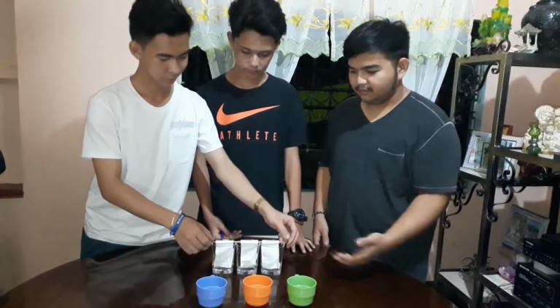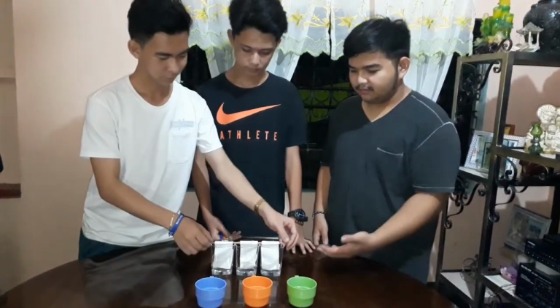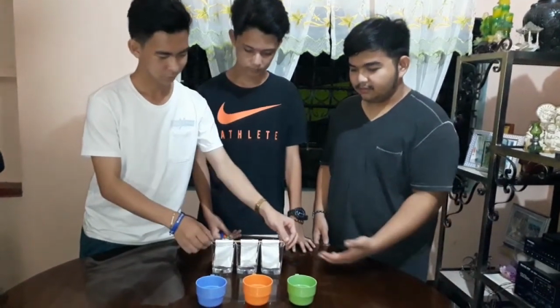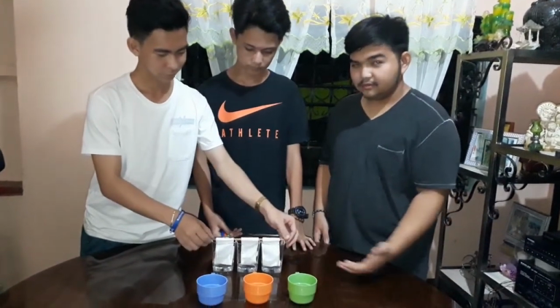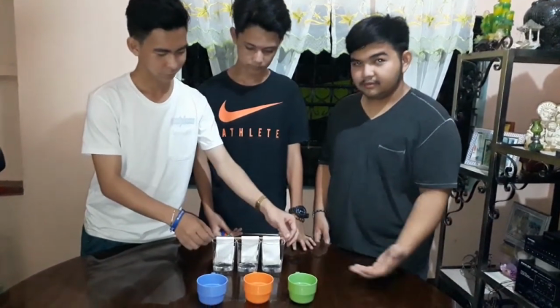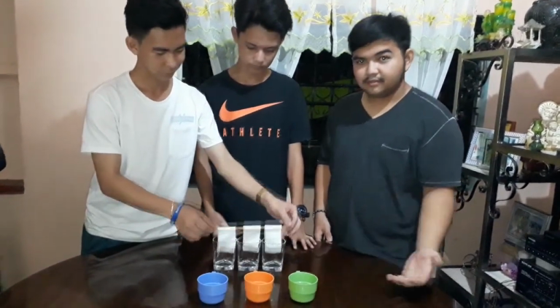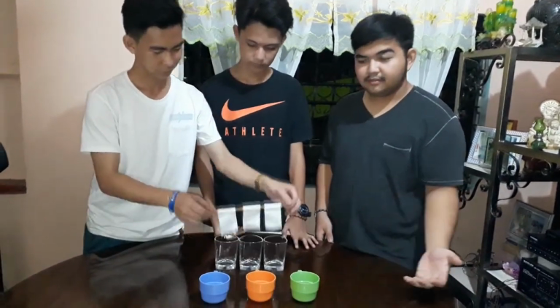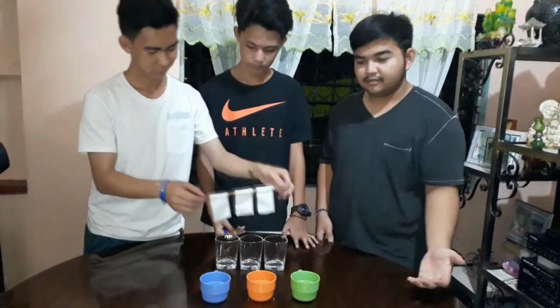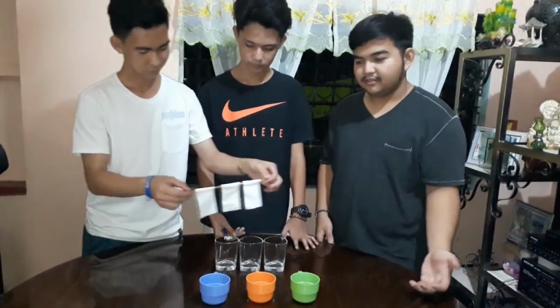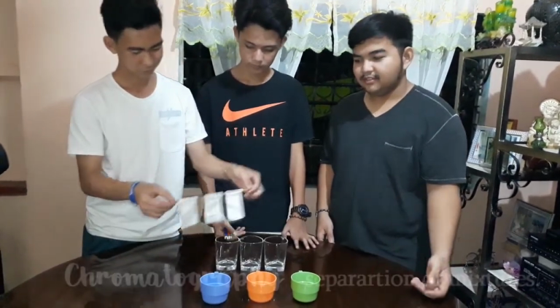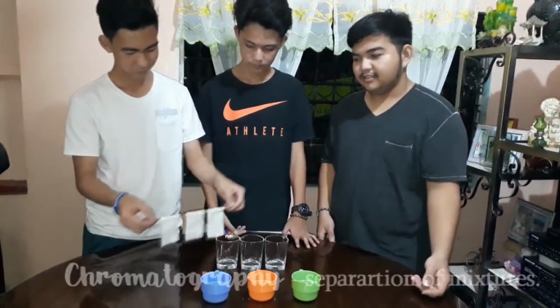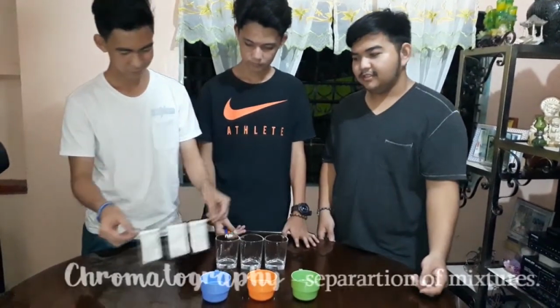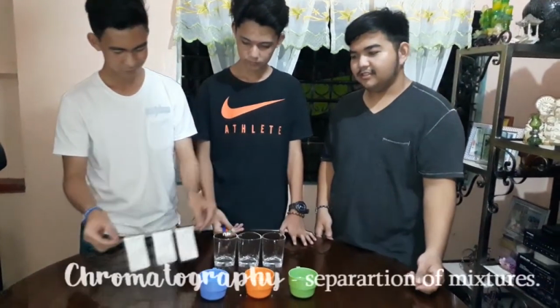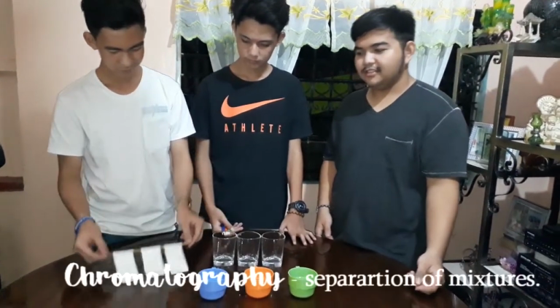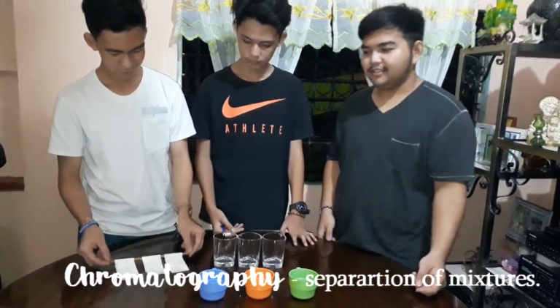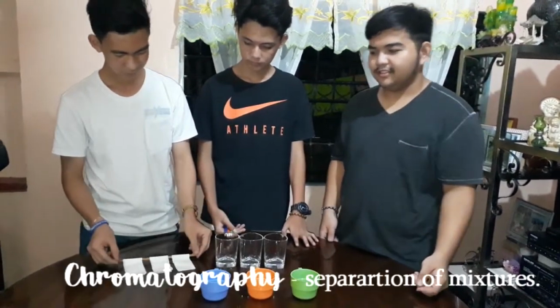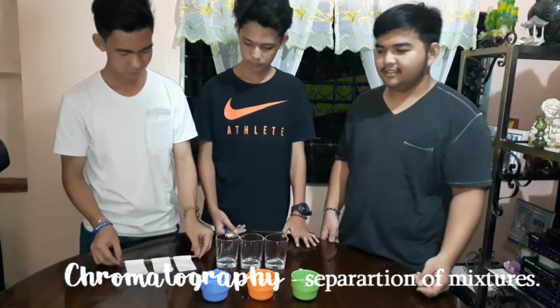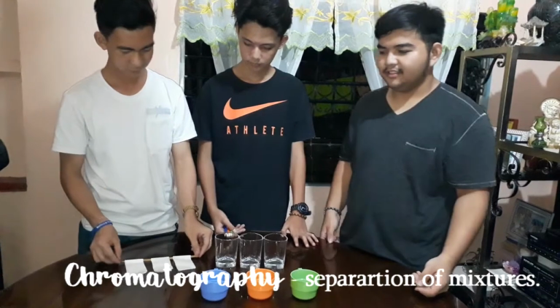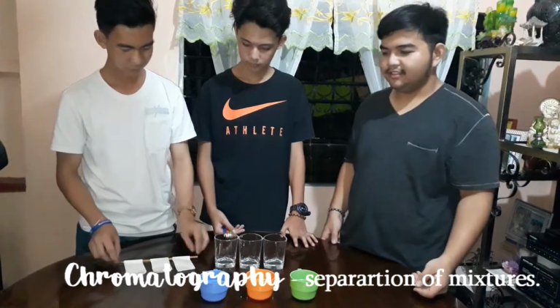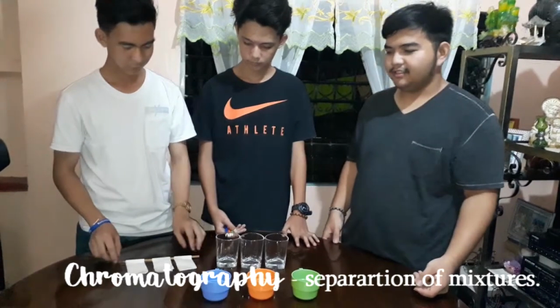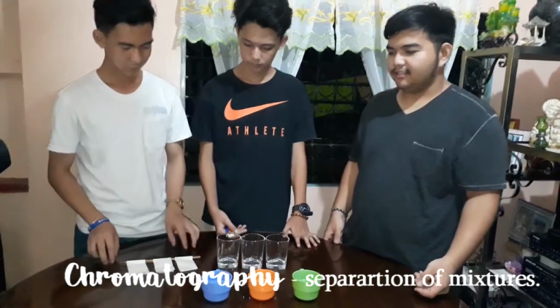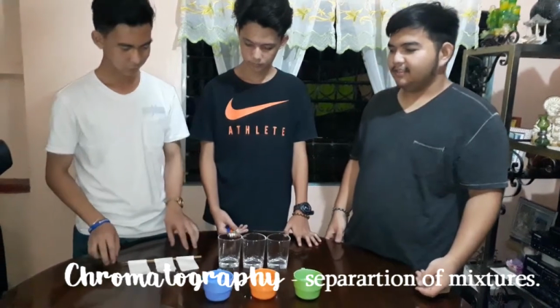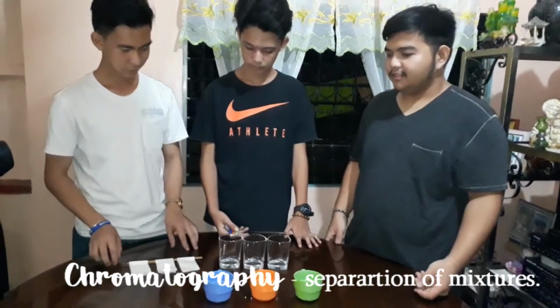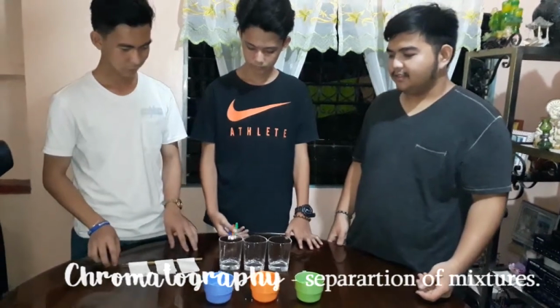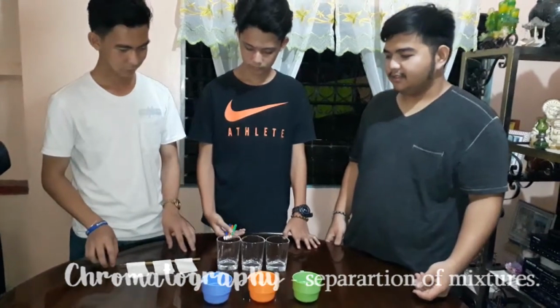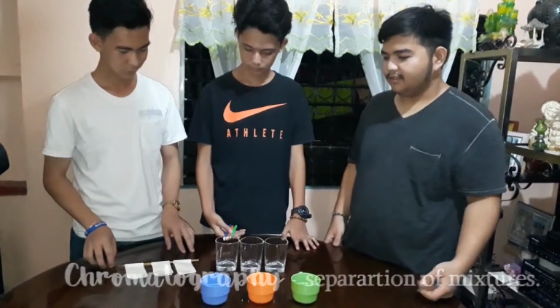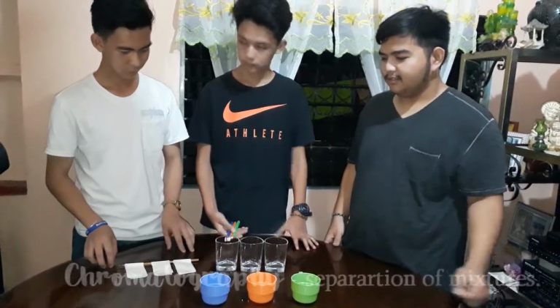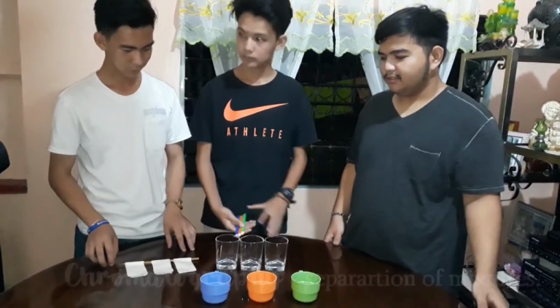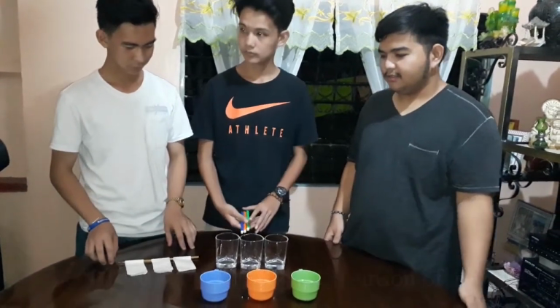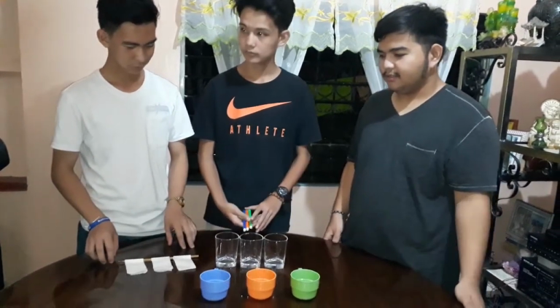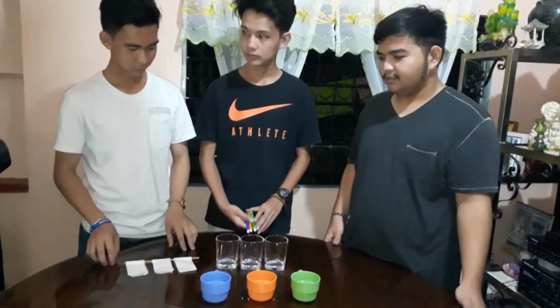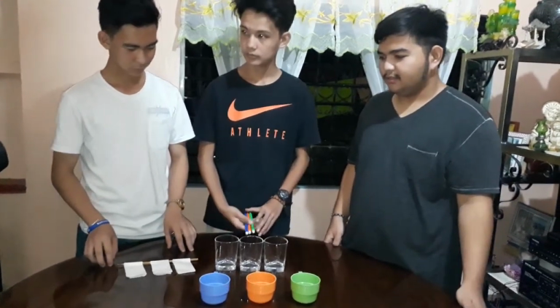Since chromatography is the separation of mixtures, today we are going to see the separation of colors.